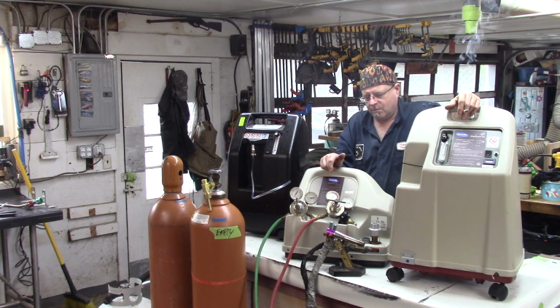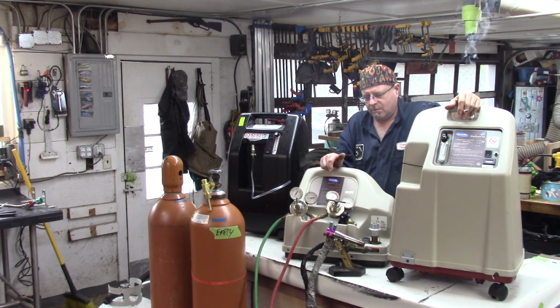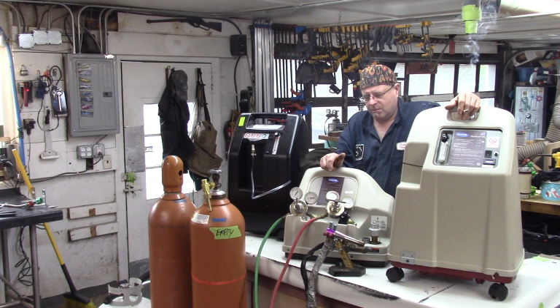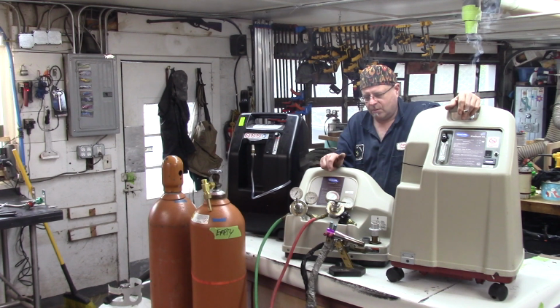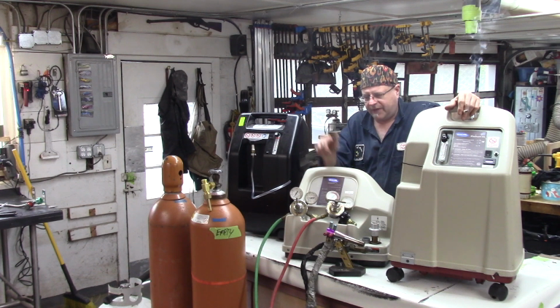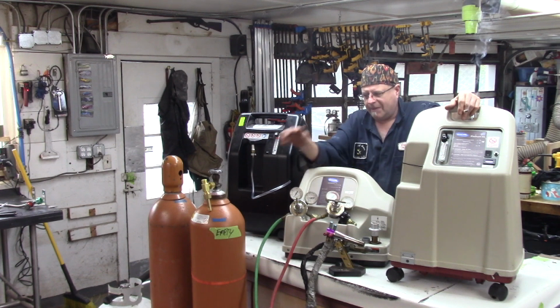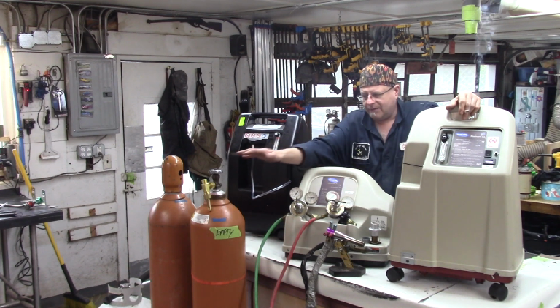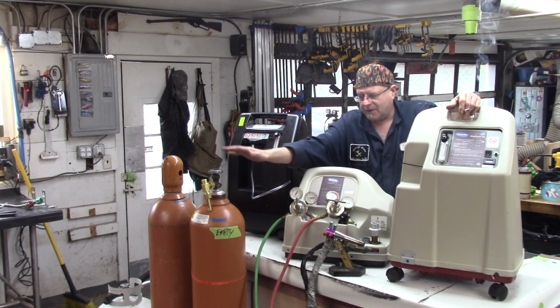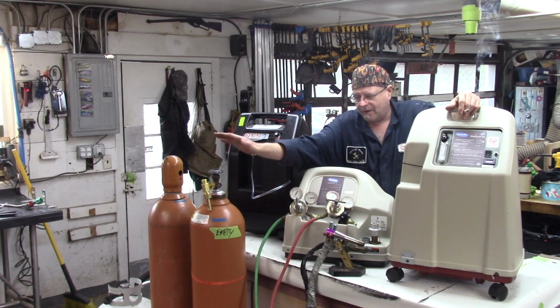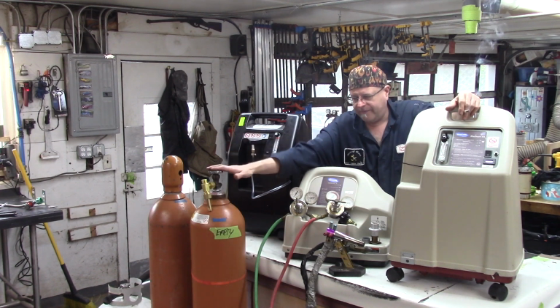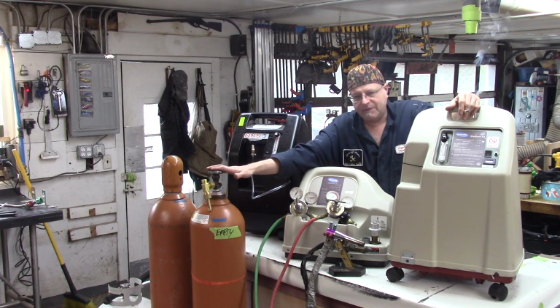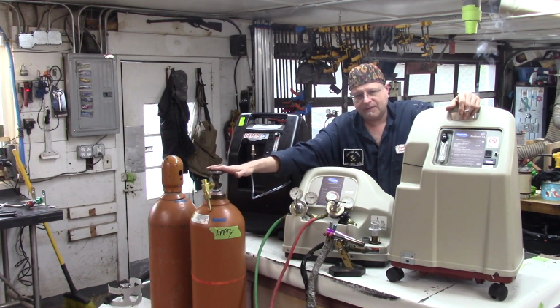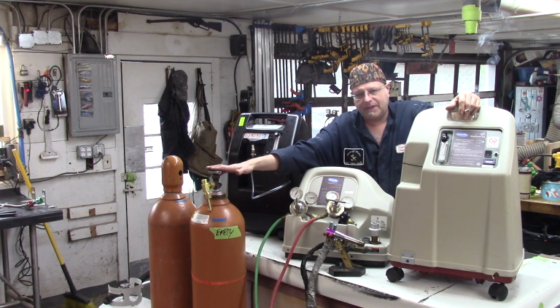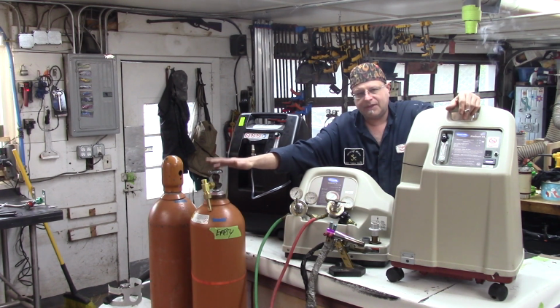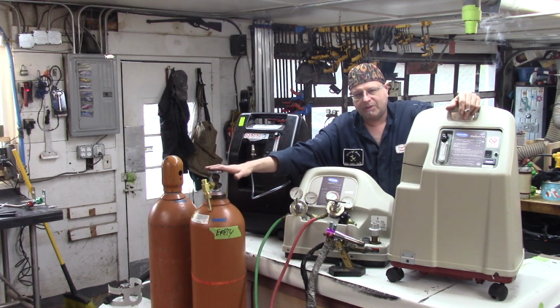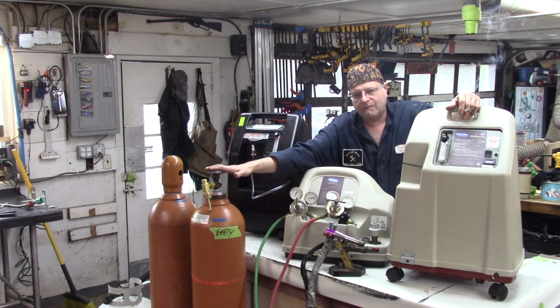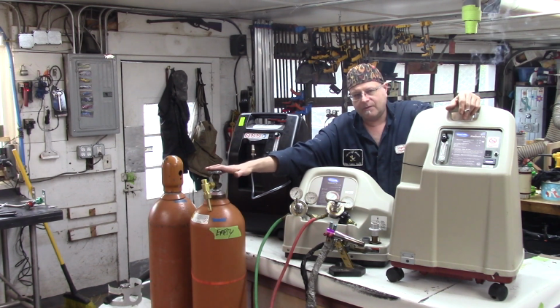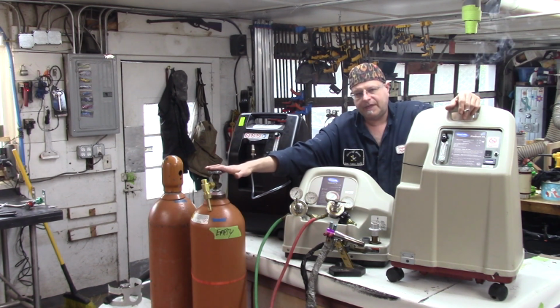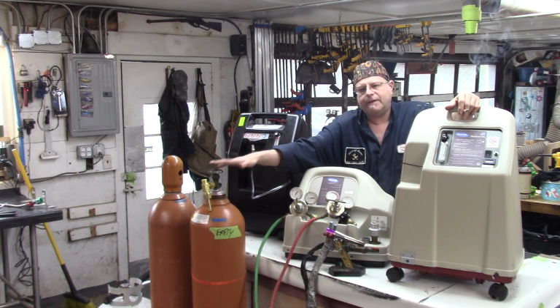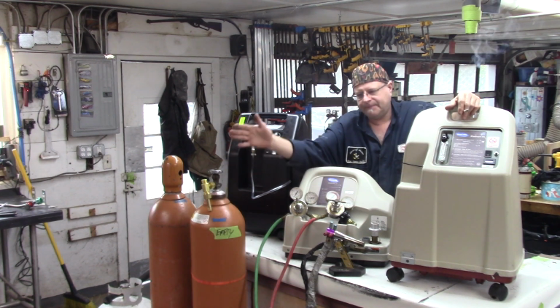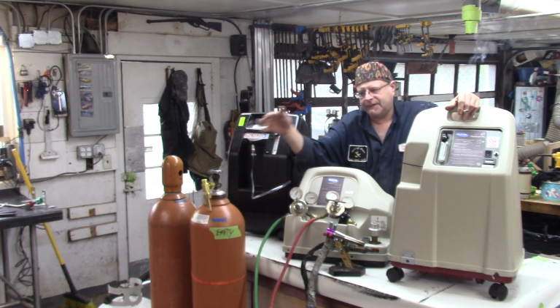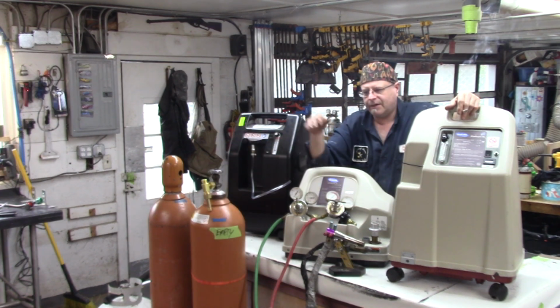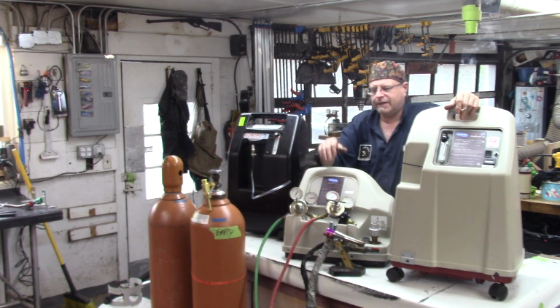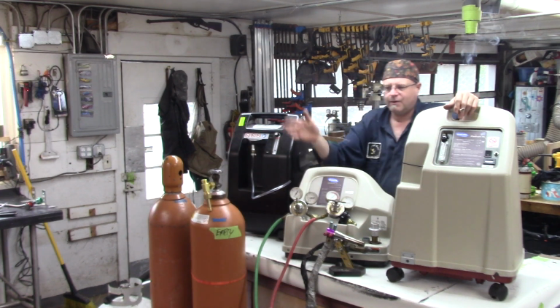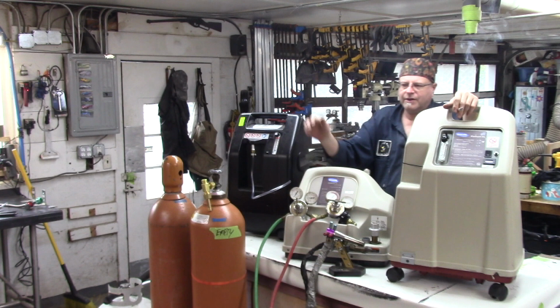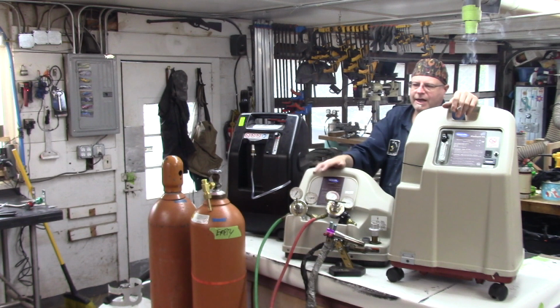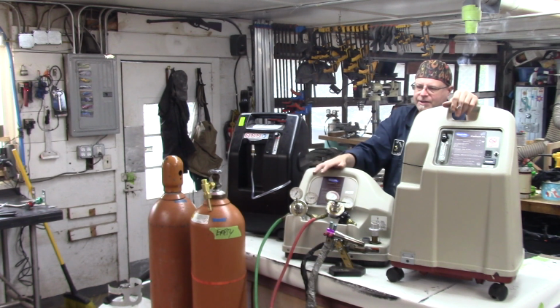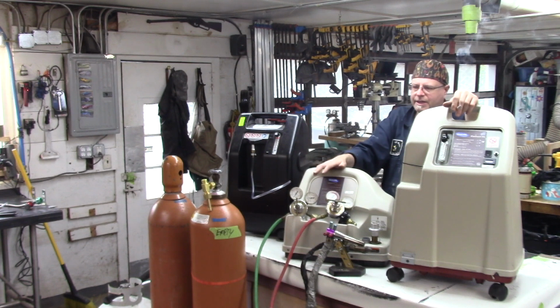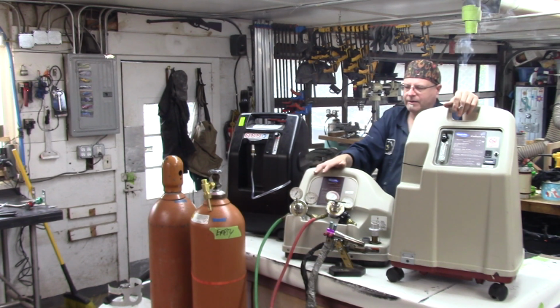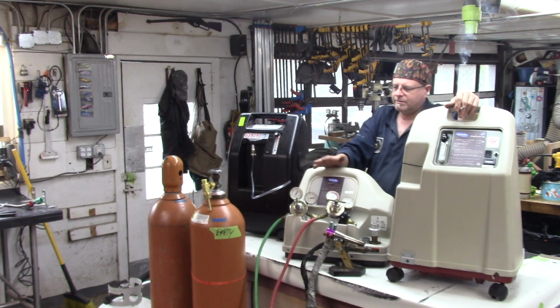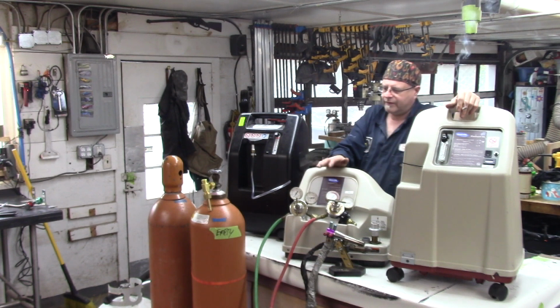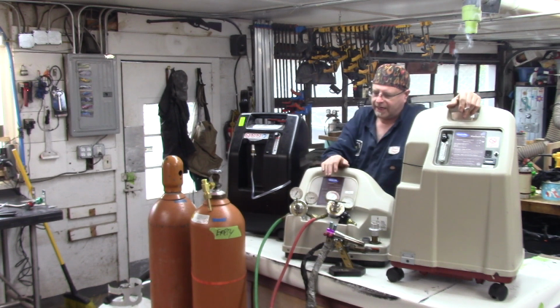If these bottles are 50 bucks a piece and I'm burning one a week, that's $1,200 a year, give or take.